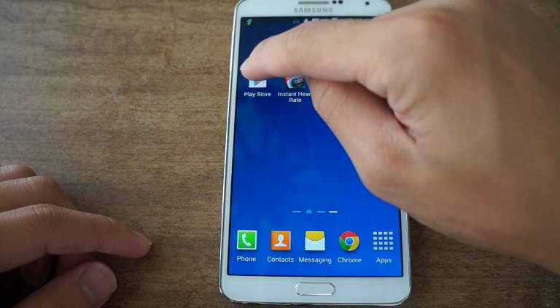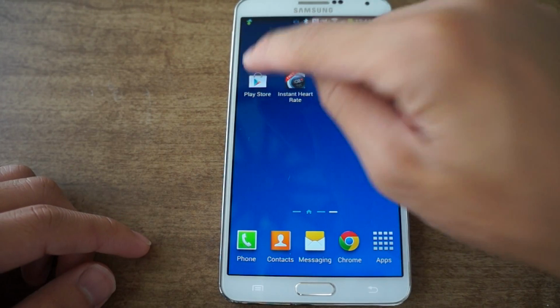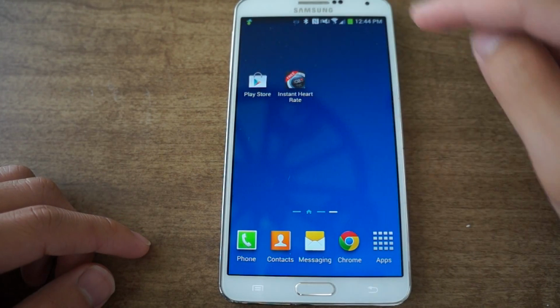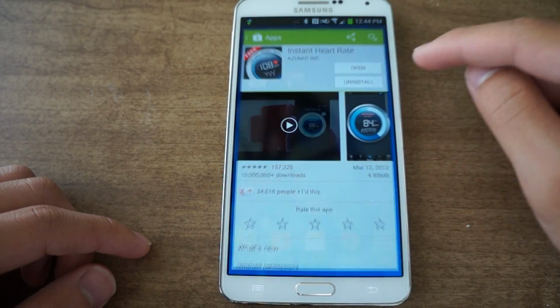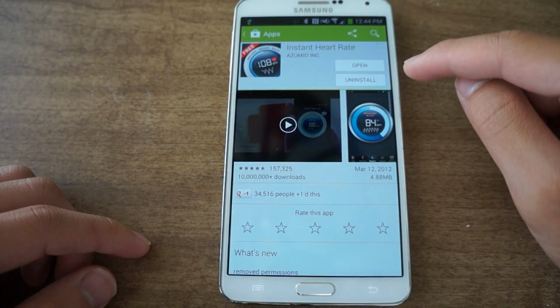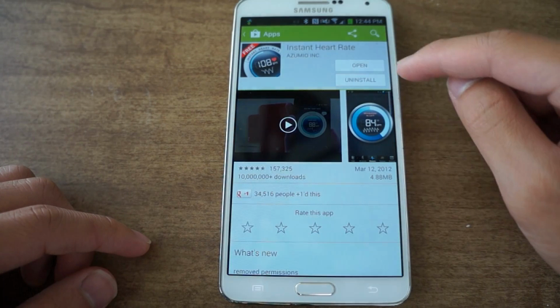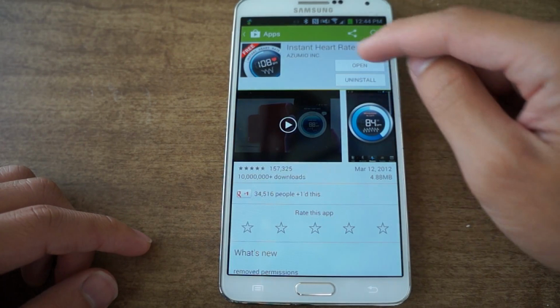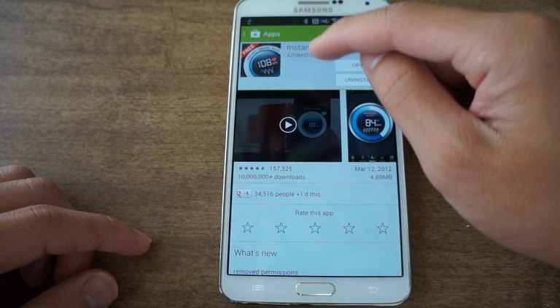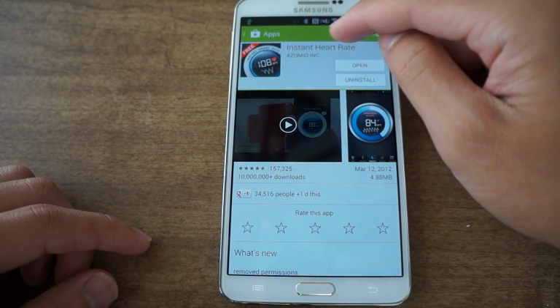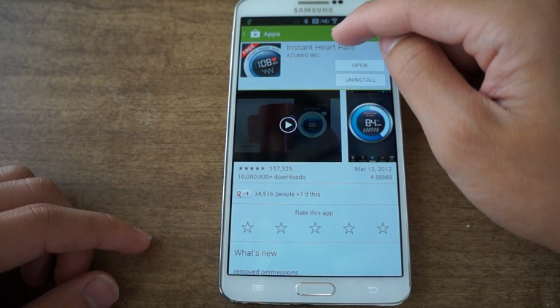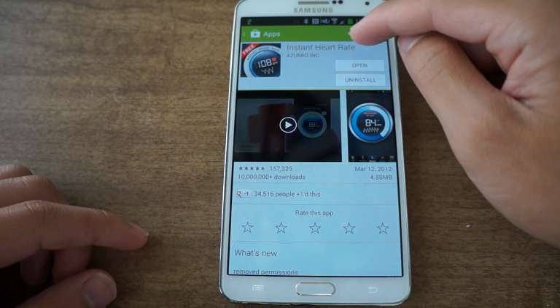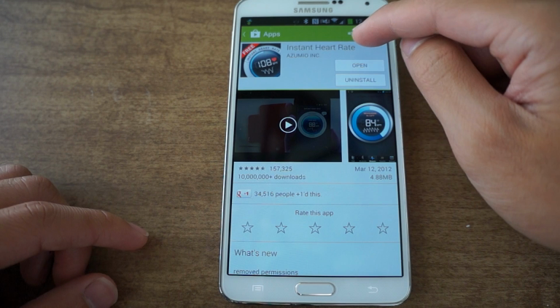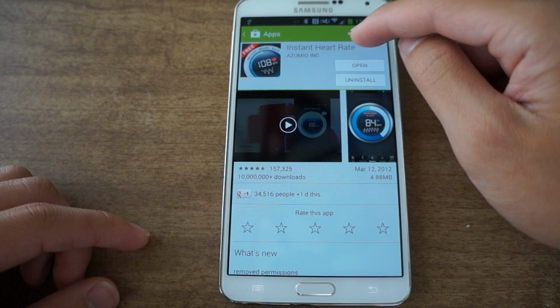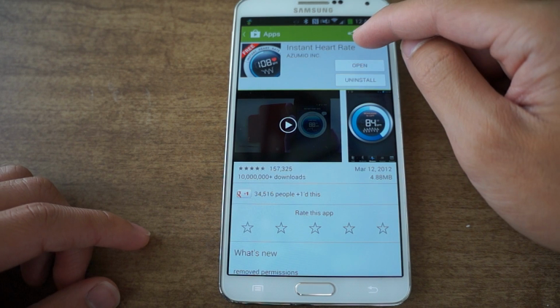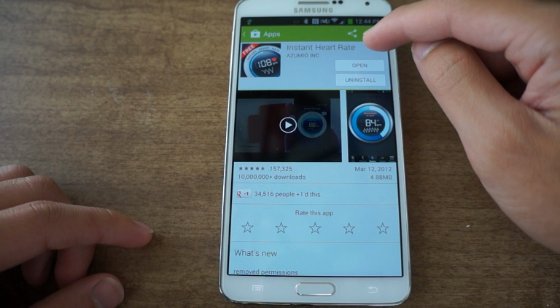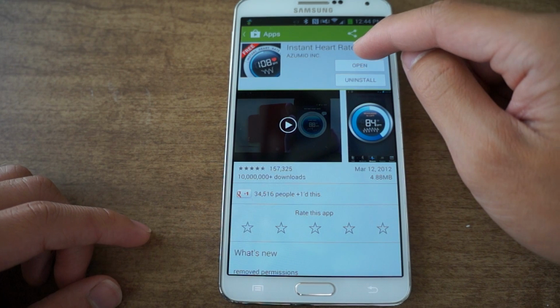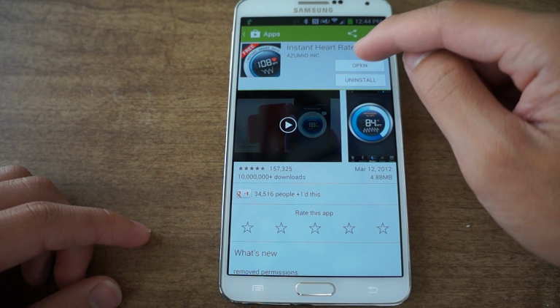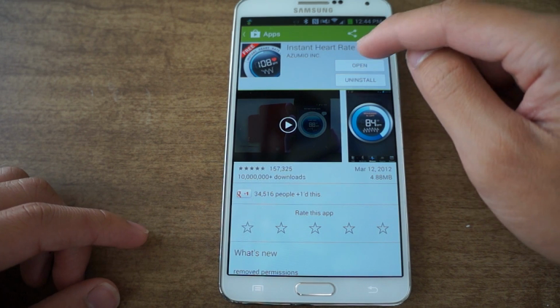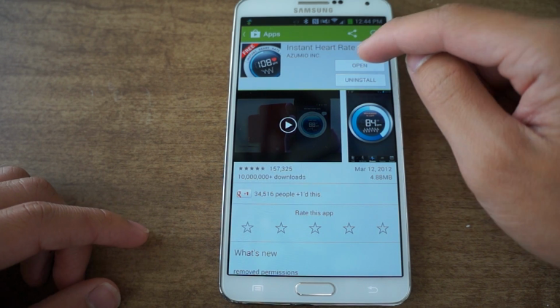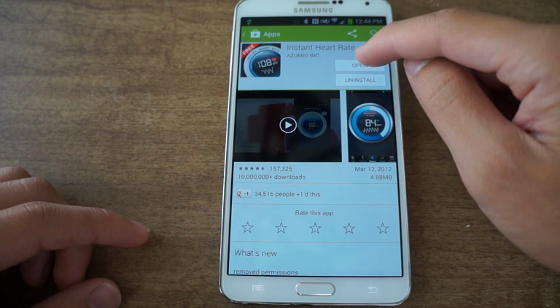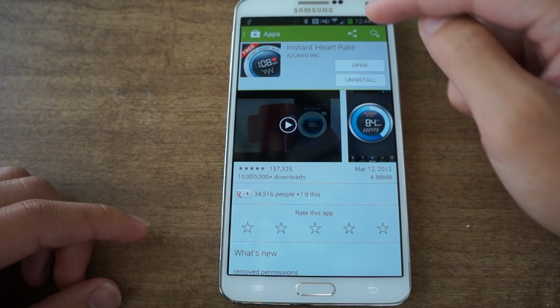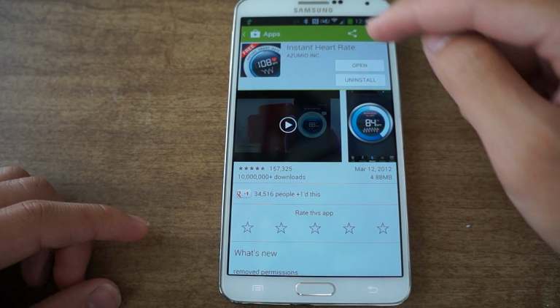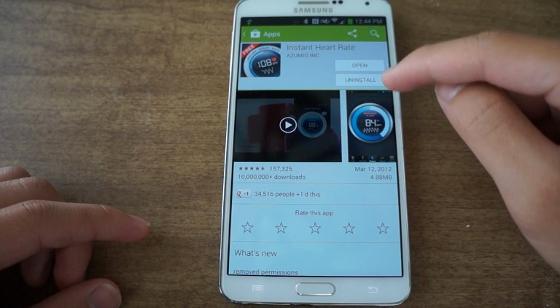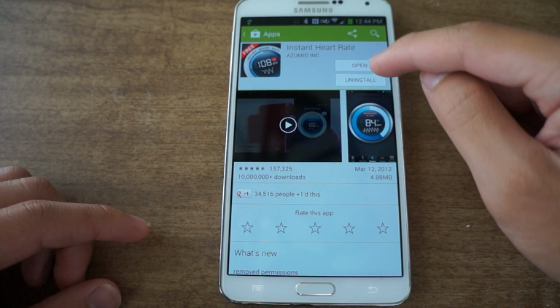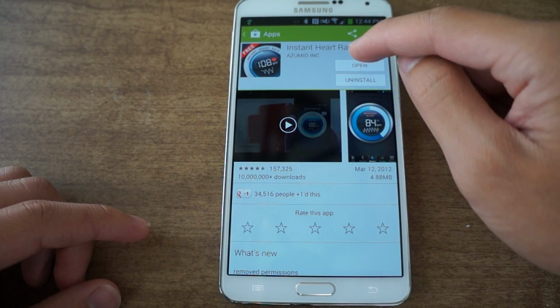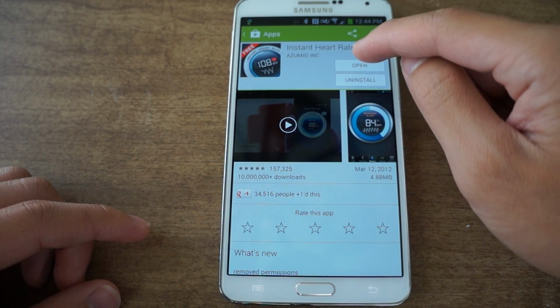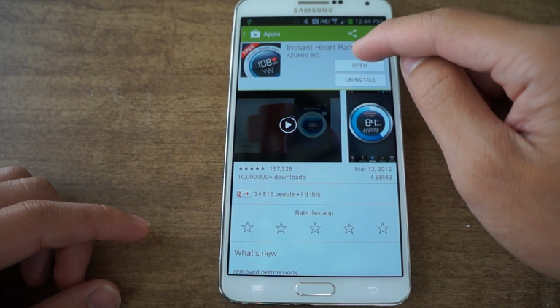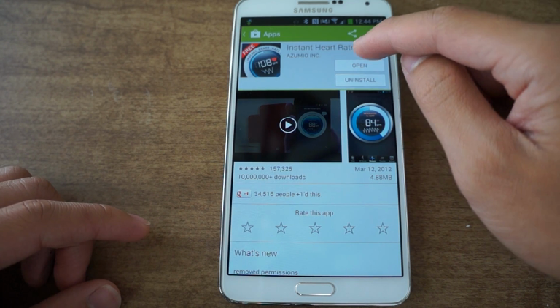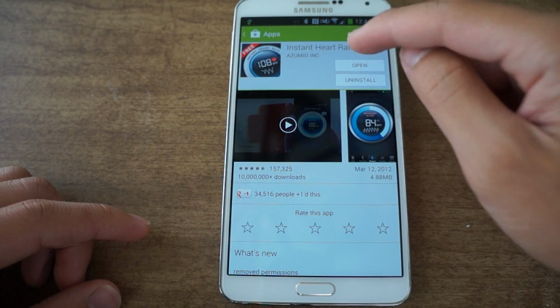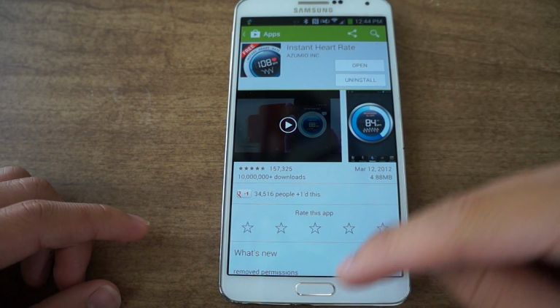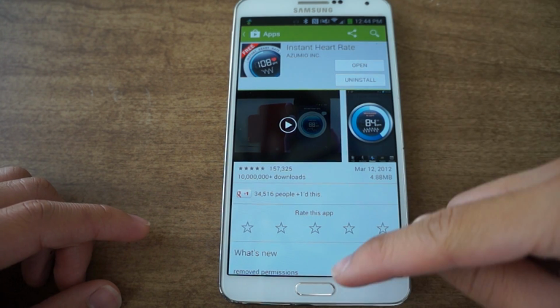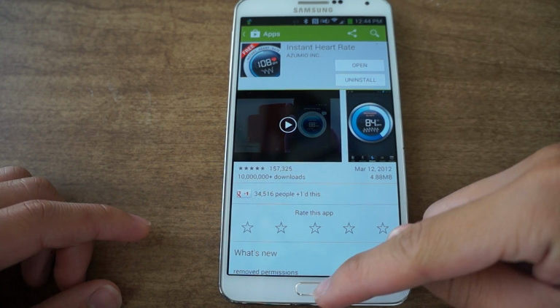Start by going into the Play Store and look for Instant Heart Rate. I have the link provided so you can just tap on there, then you're going to download and install it. It is free.